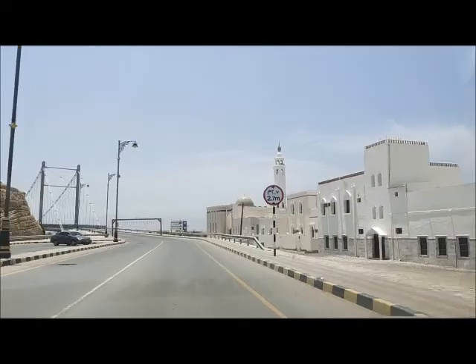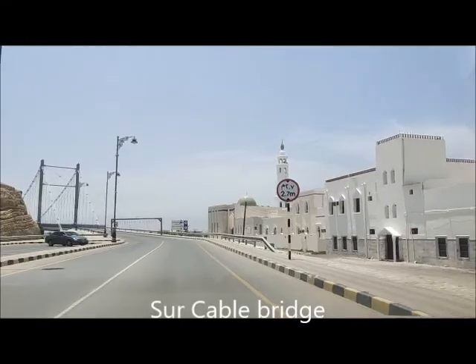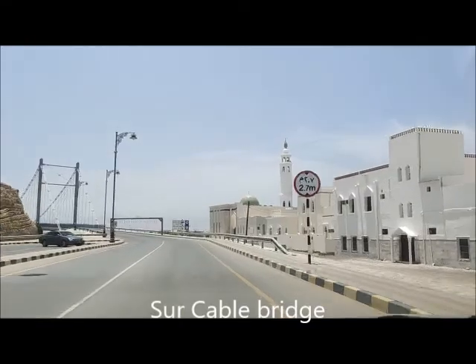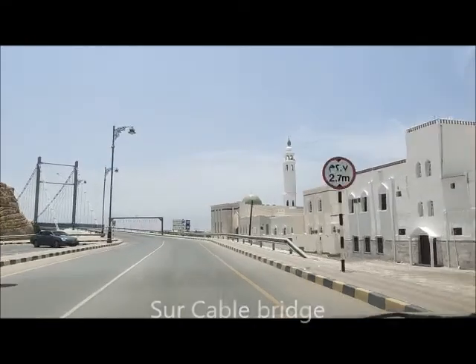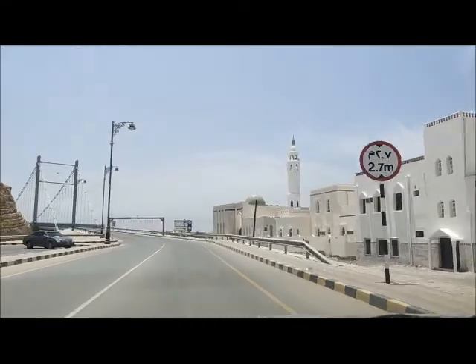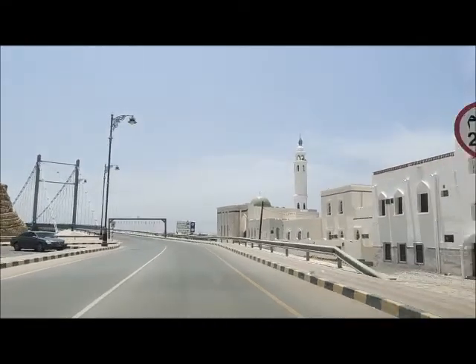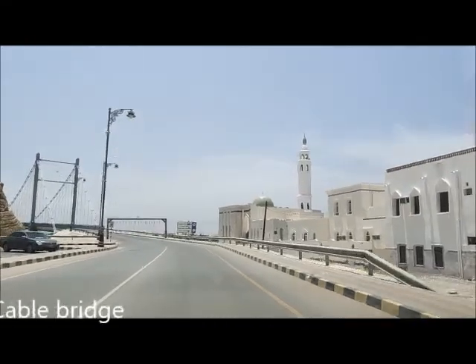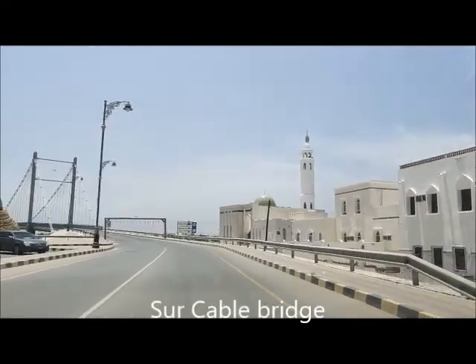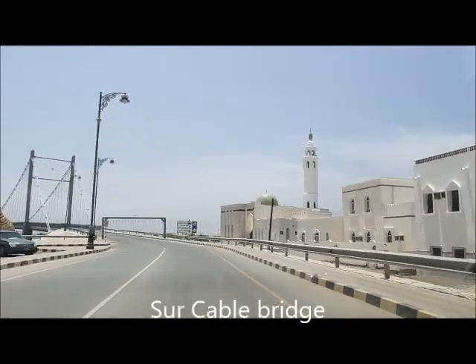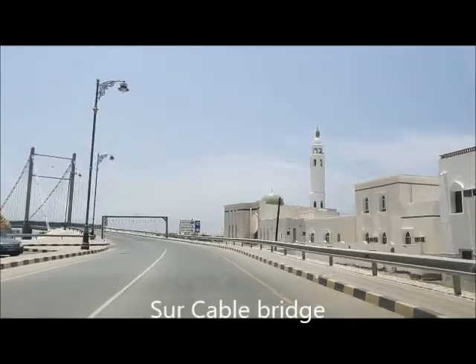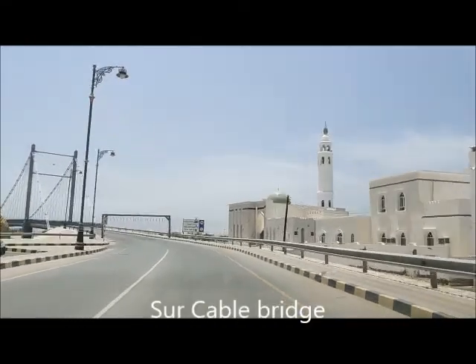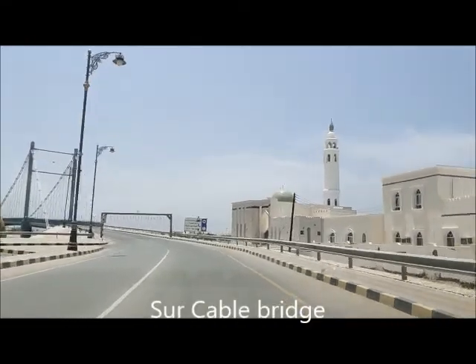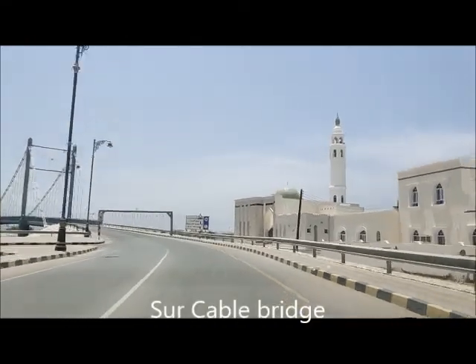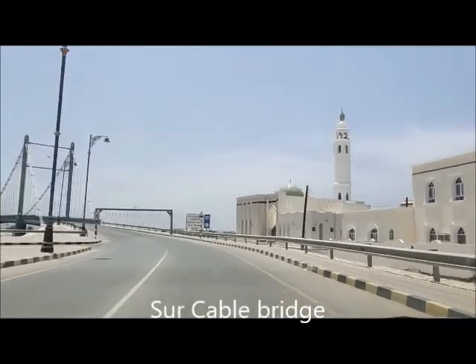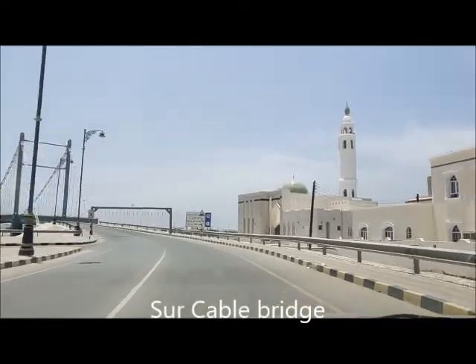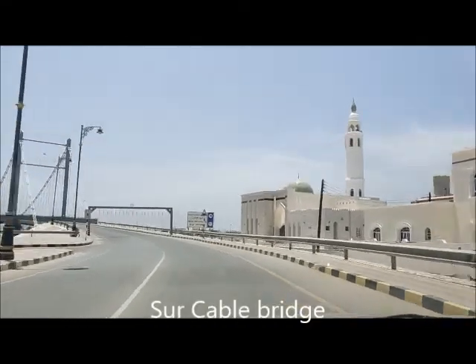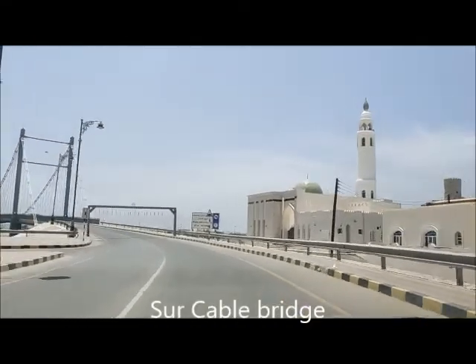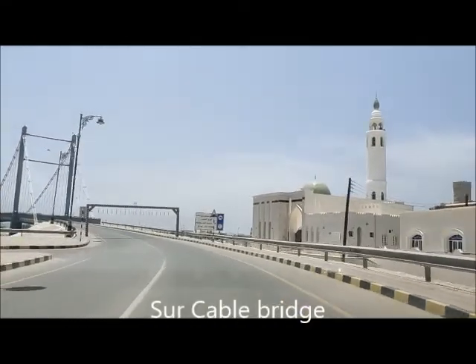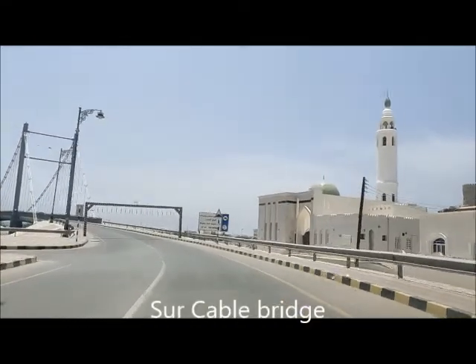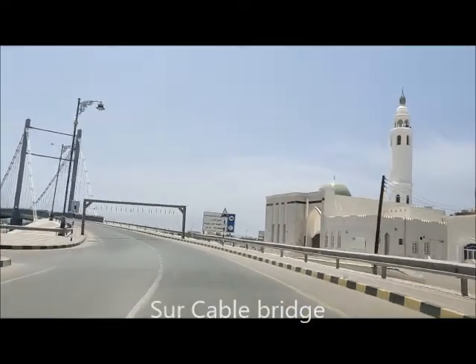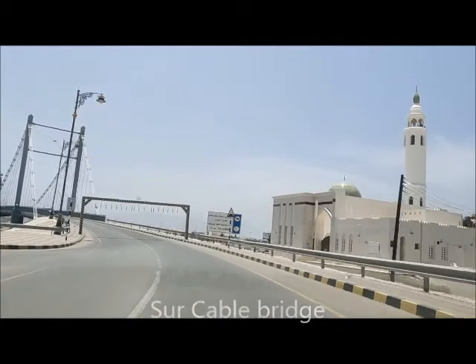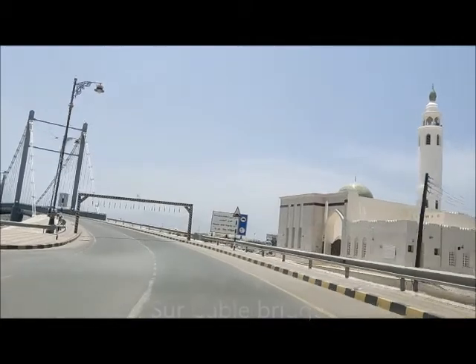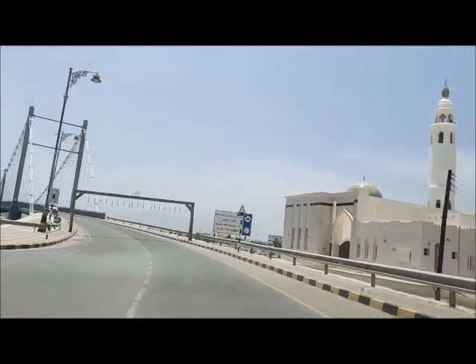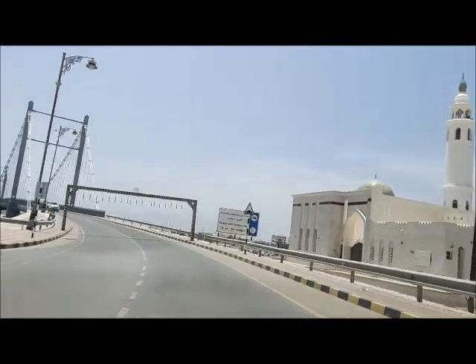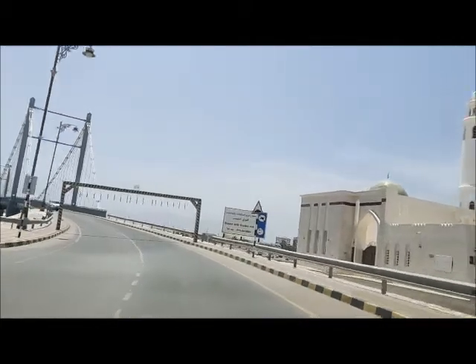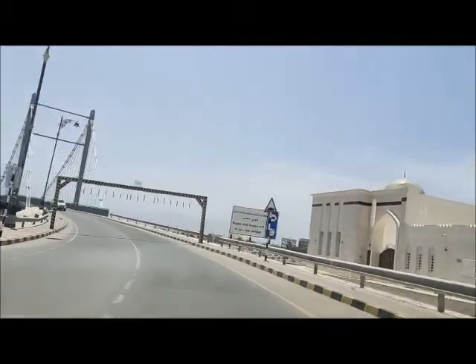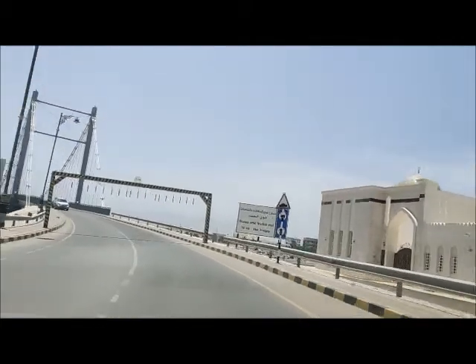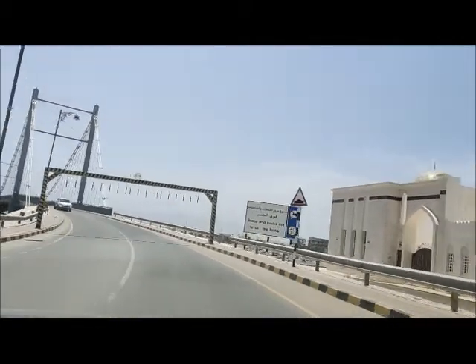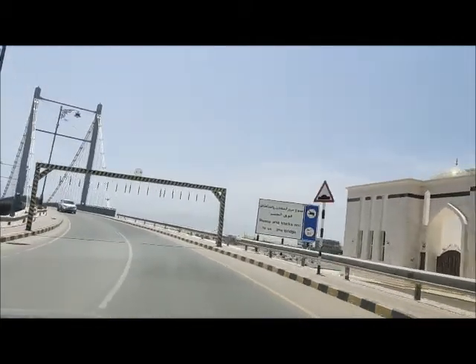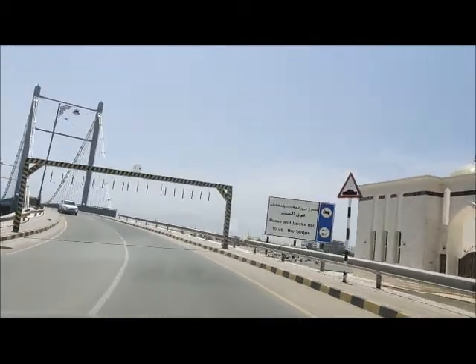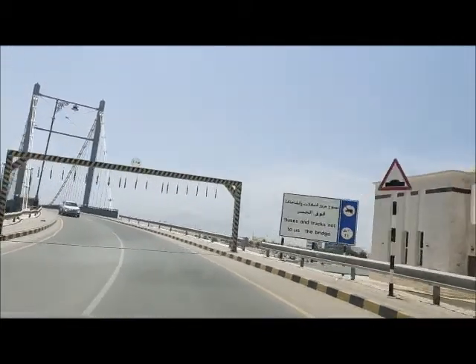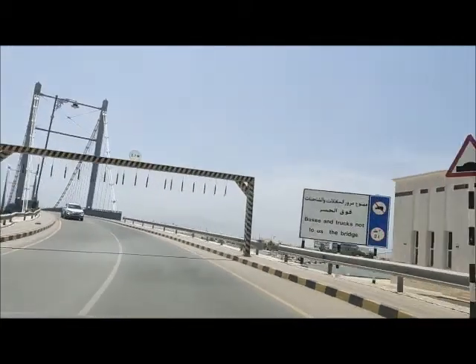Sur Cable Bridge — quite a famous bridge, this is. We are entering it now.